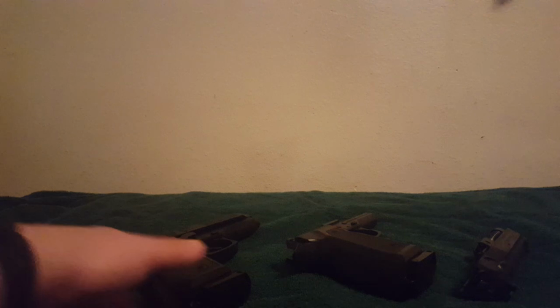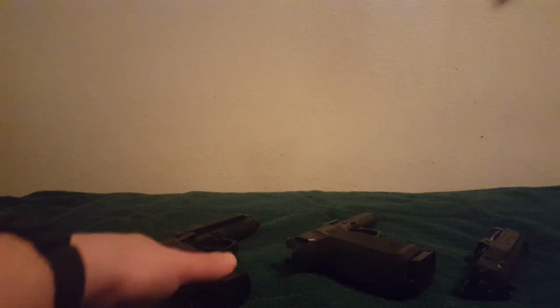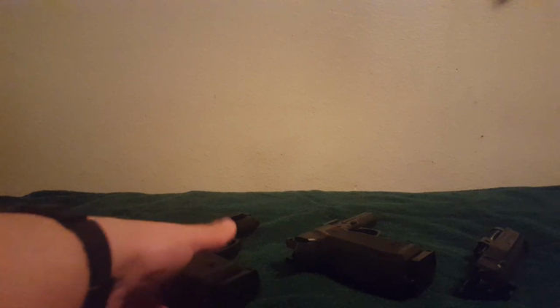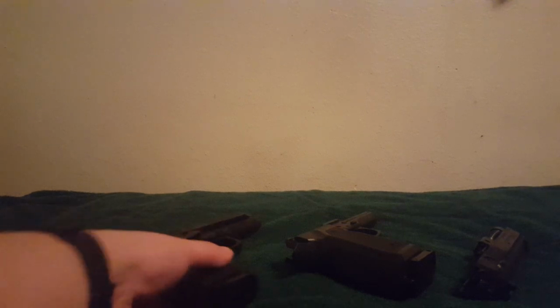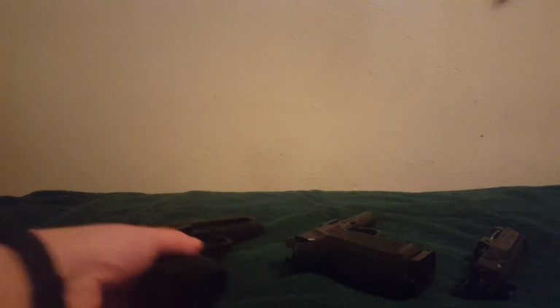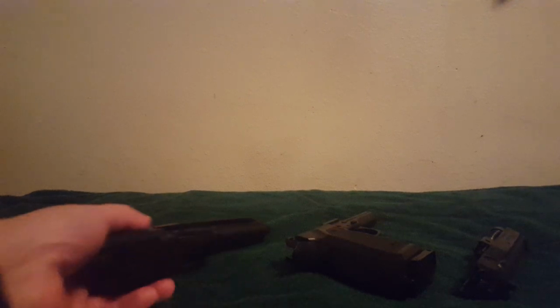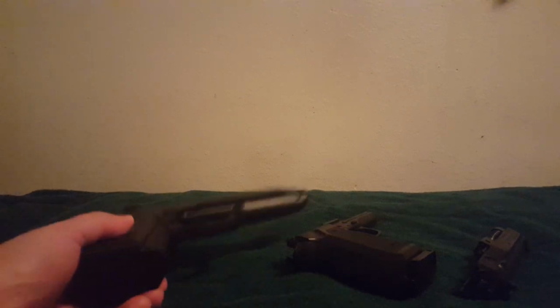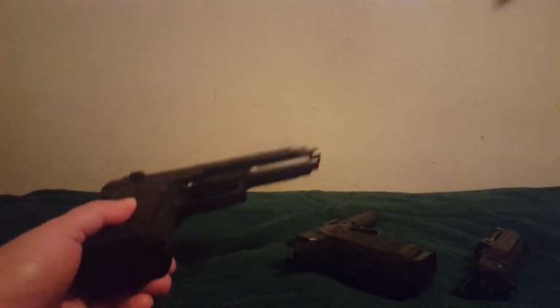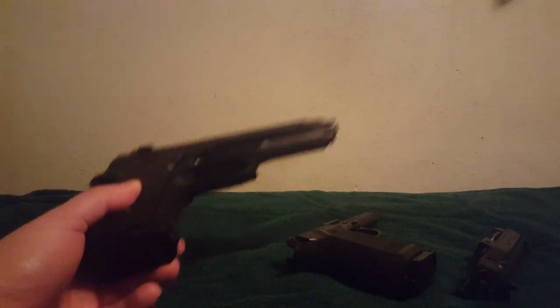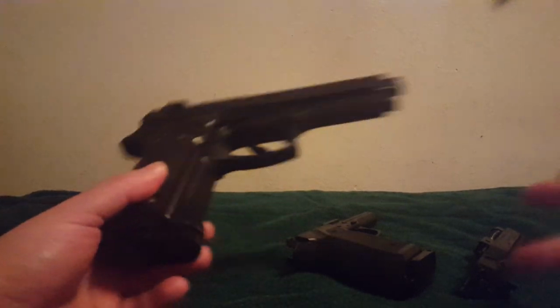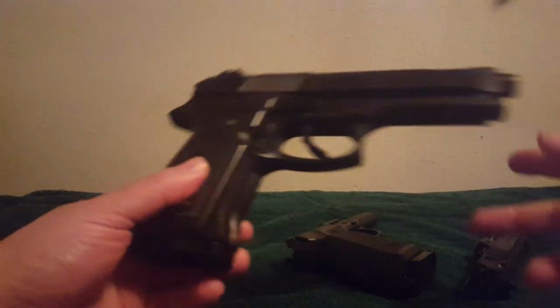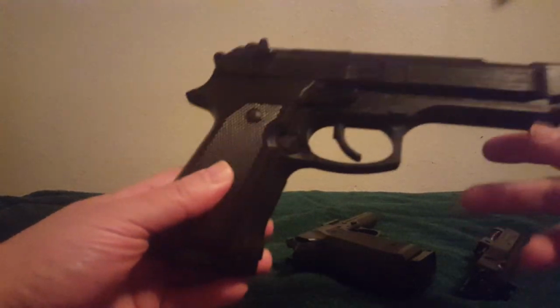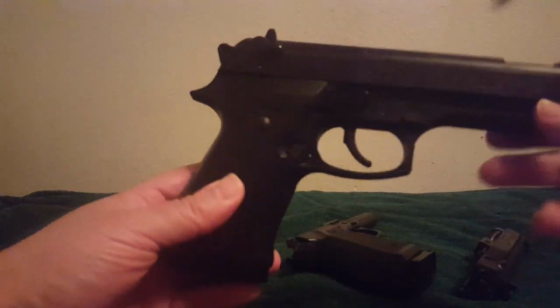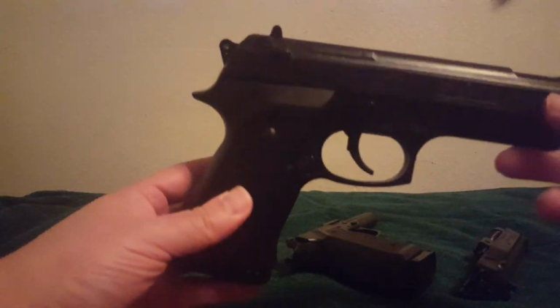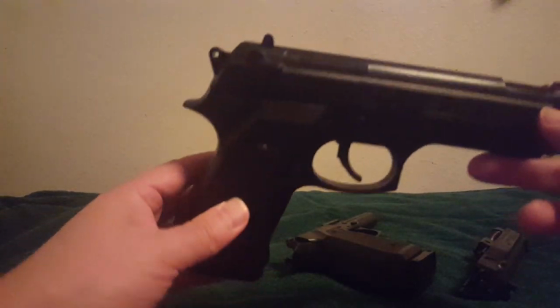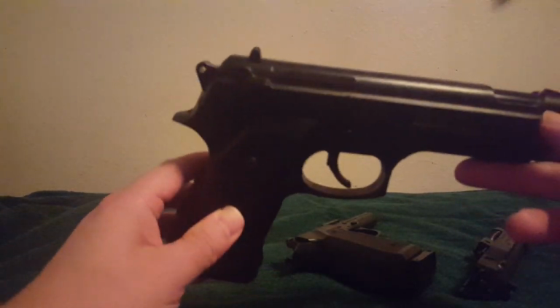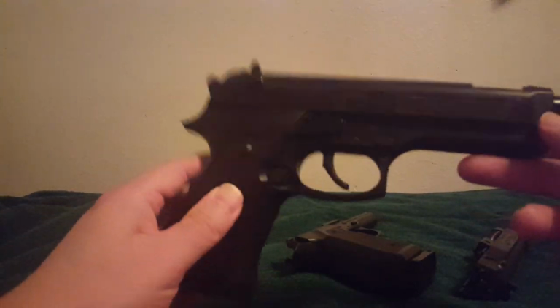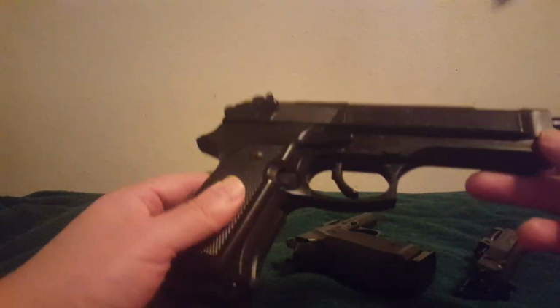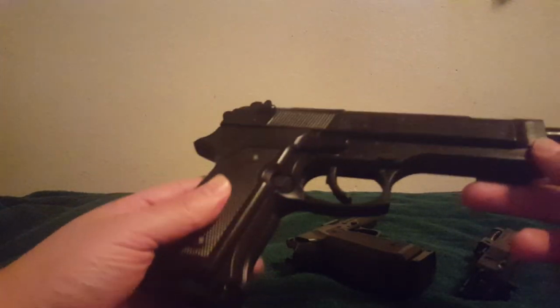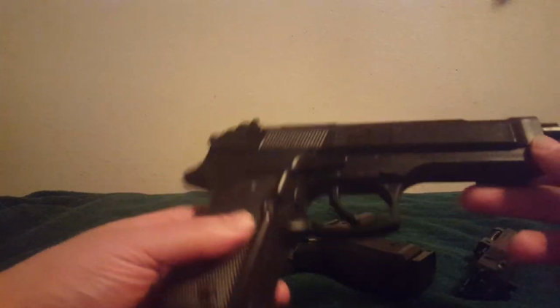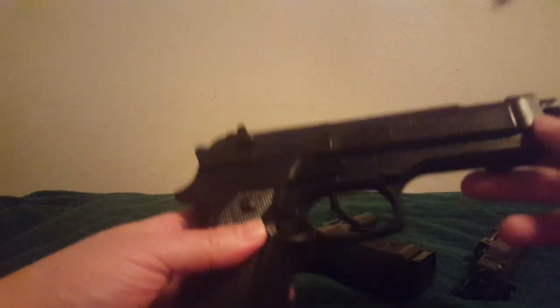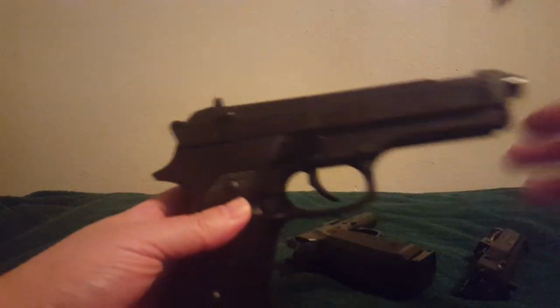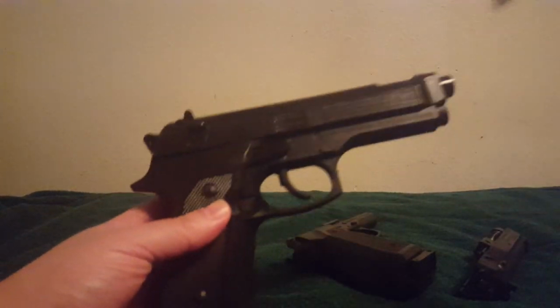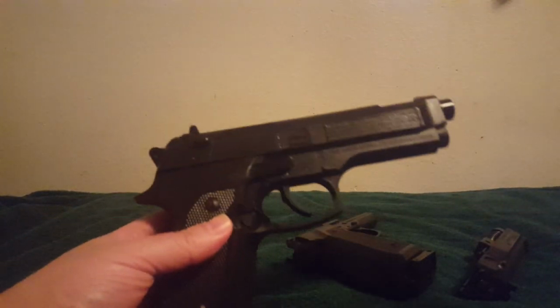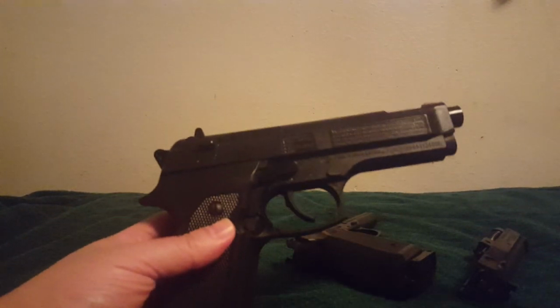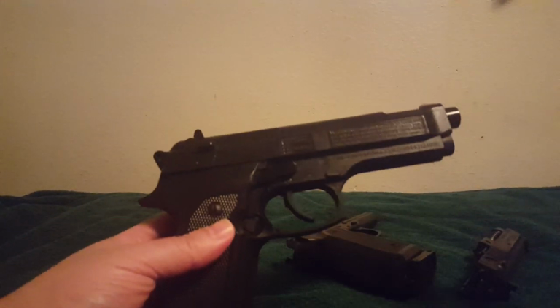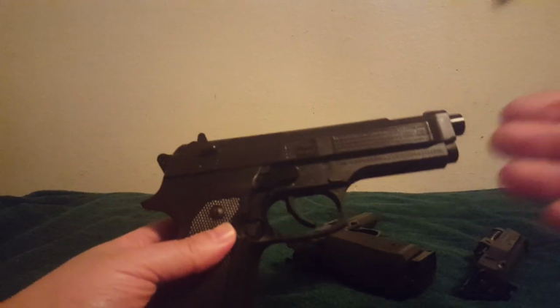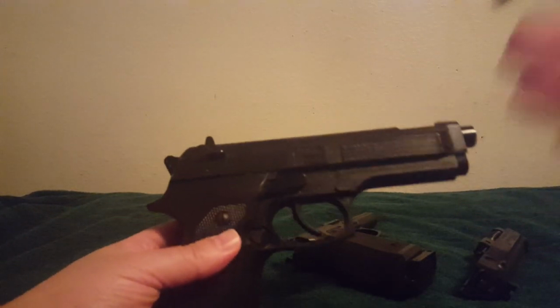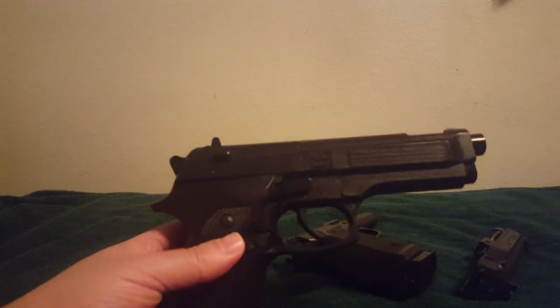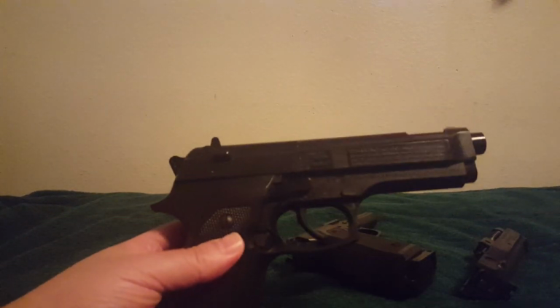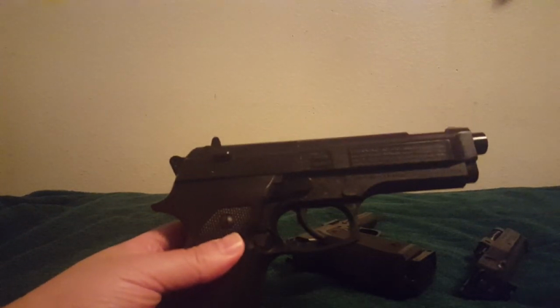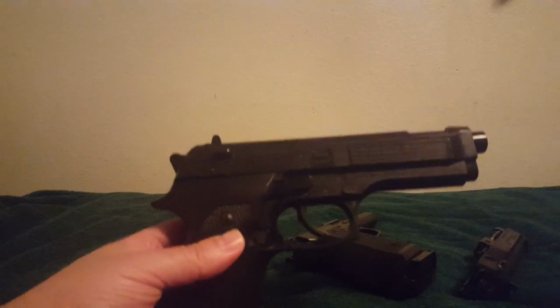A viewer asked: what happens if my gun's not shooting? Let's go through a checklist.